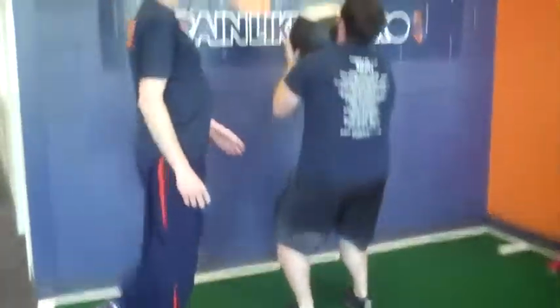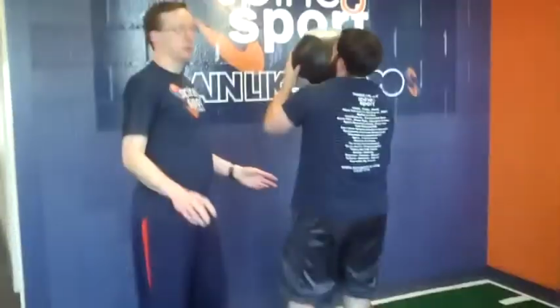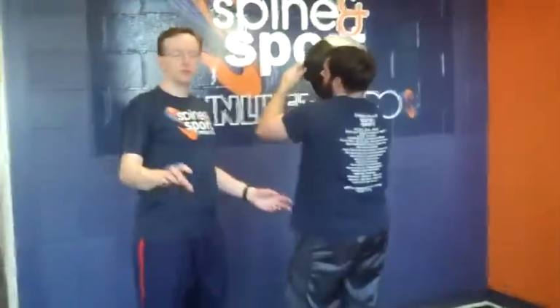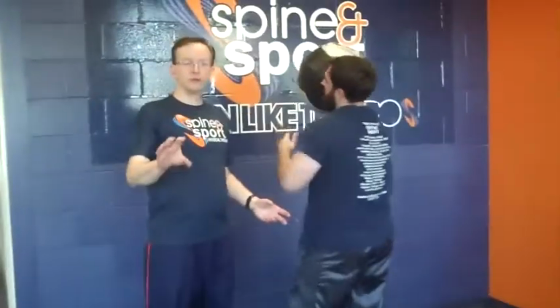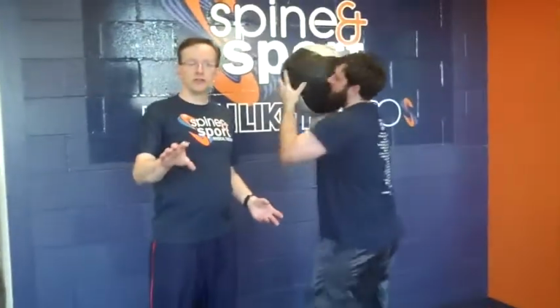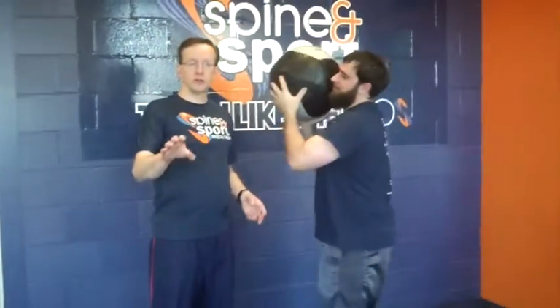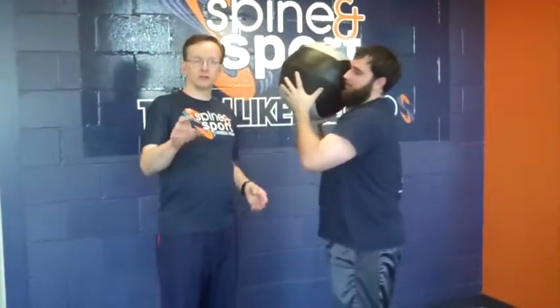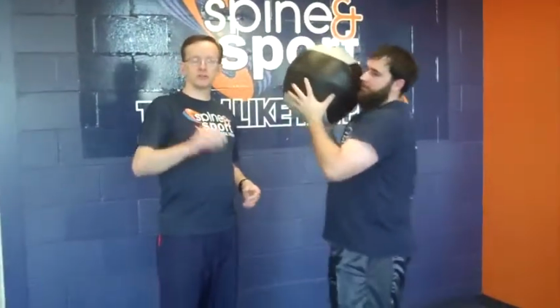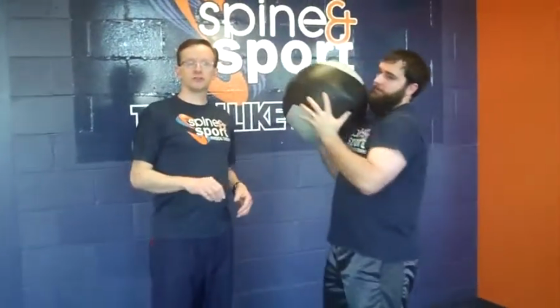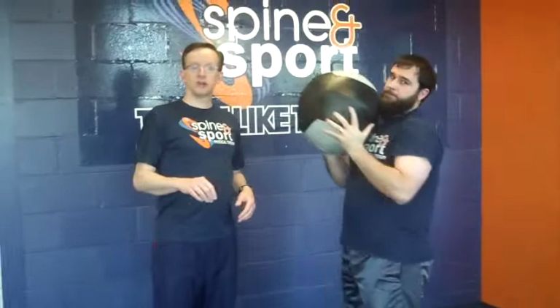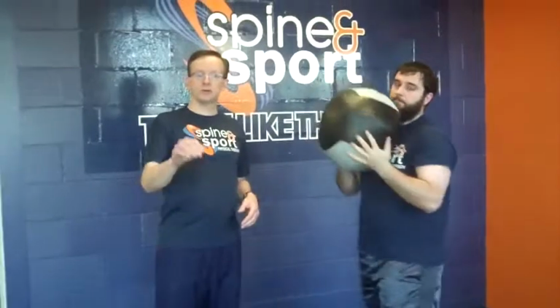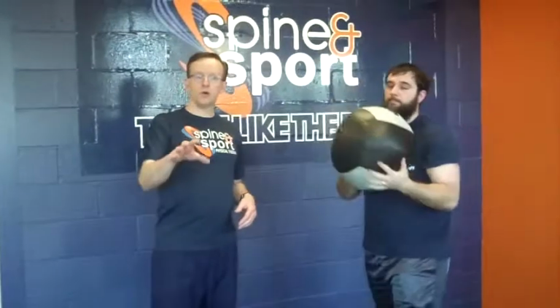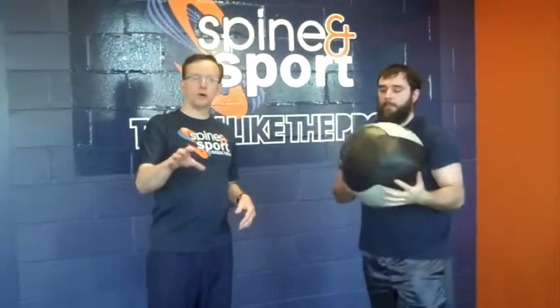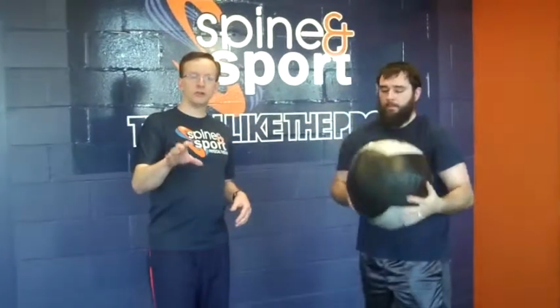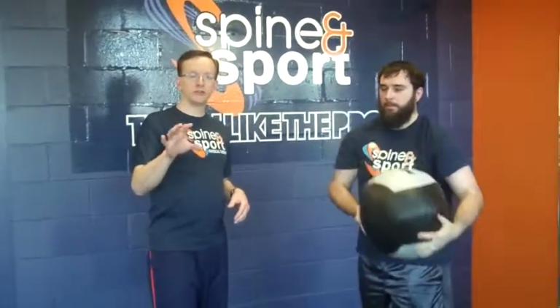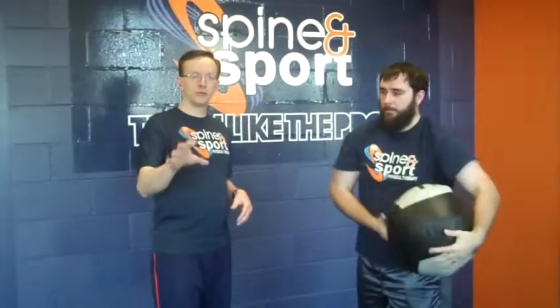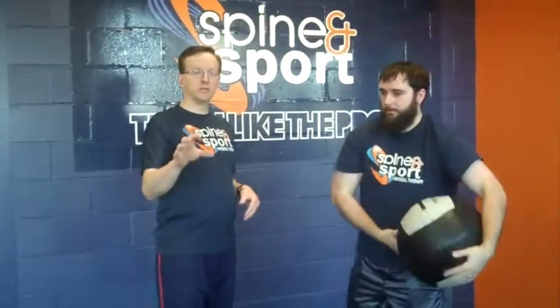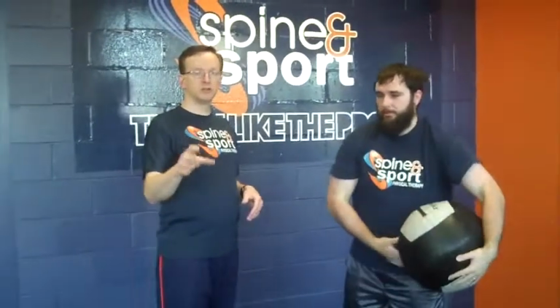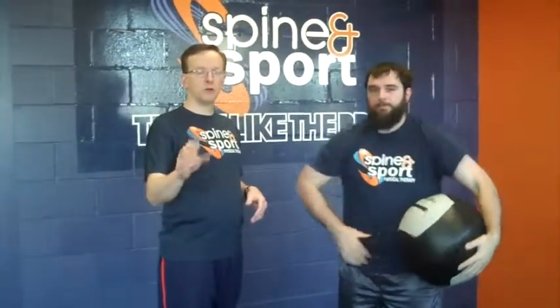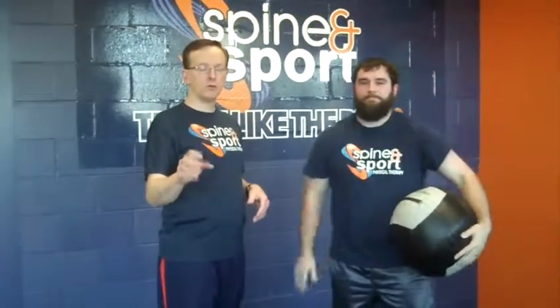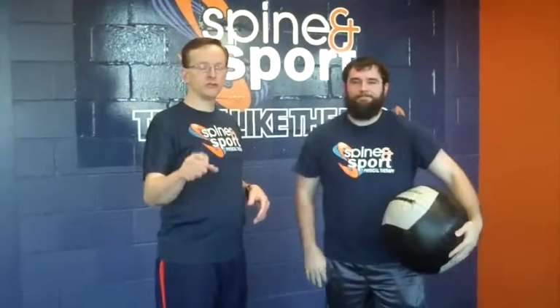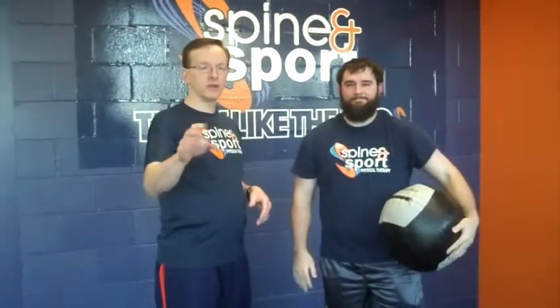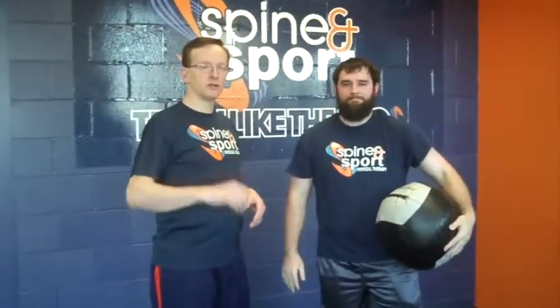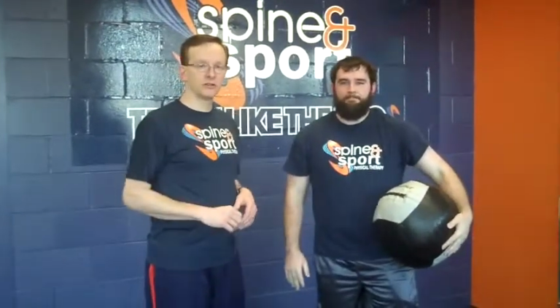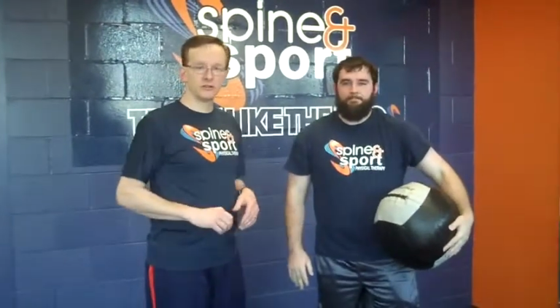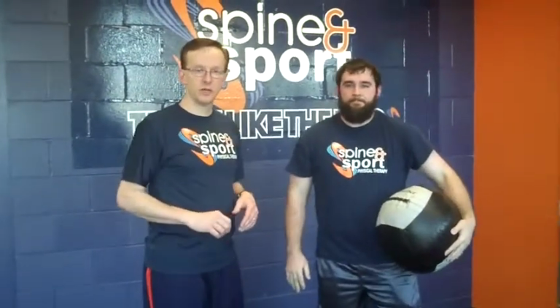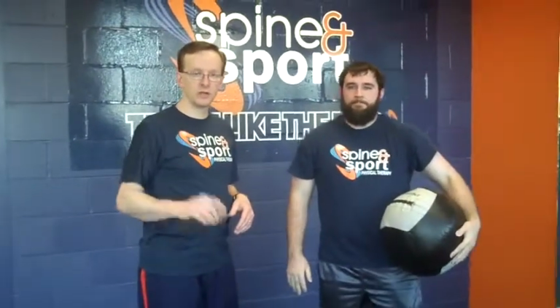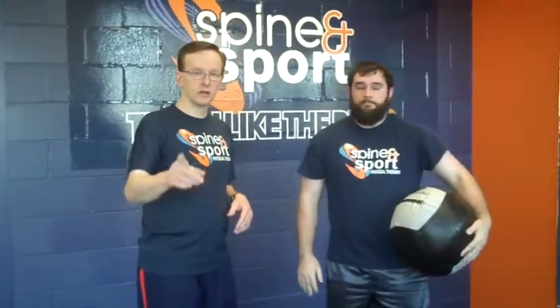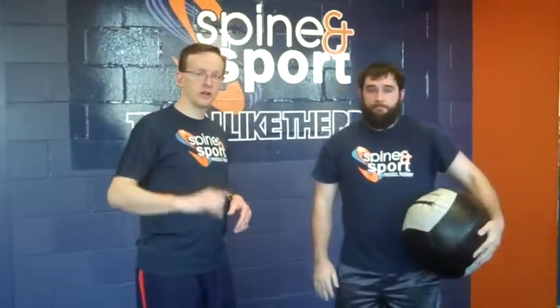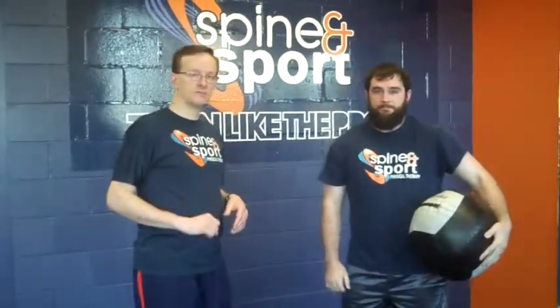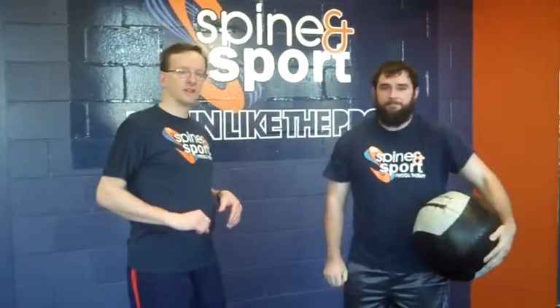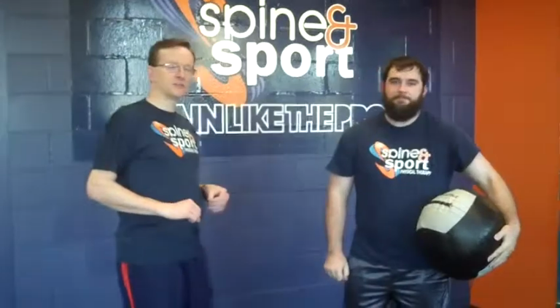So it's a little twist on a traditional exercise called wall balls — that's three-dimensional wall balls. Try that at the box this week; I think you're going to like it. Thanks.